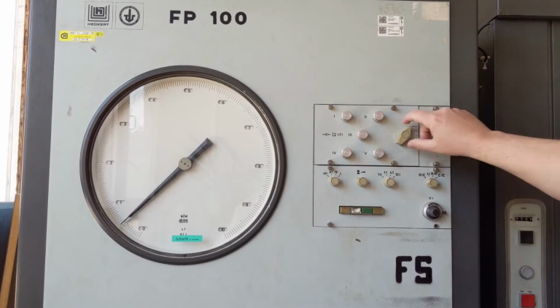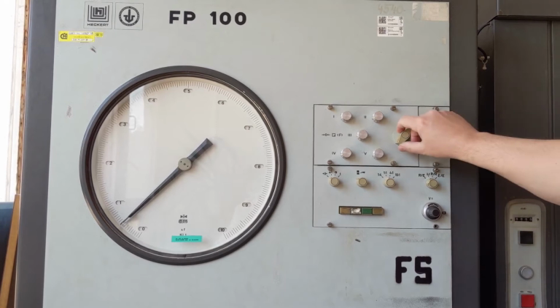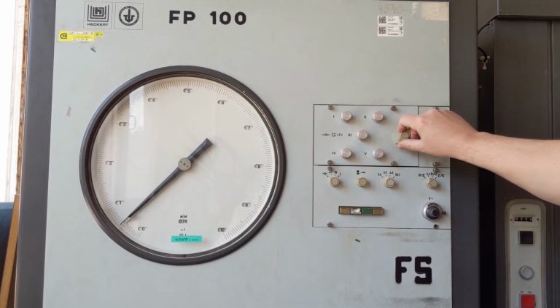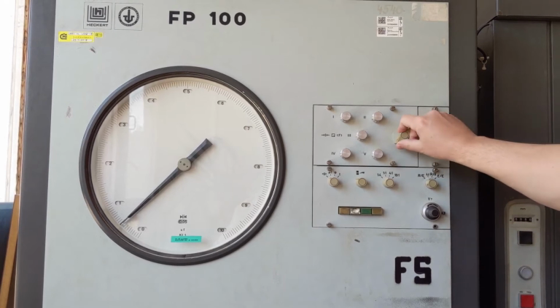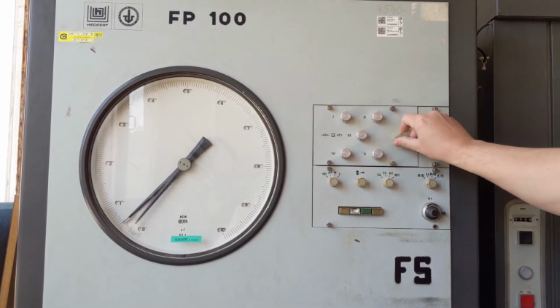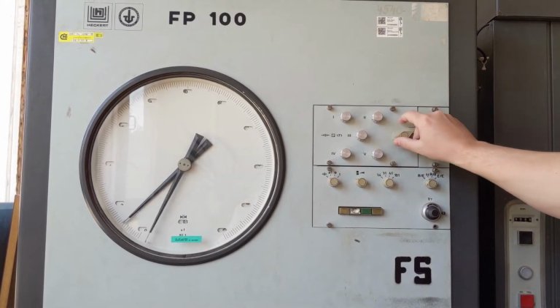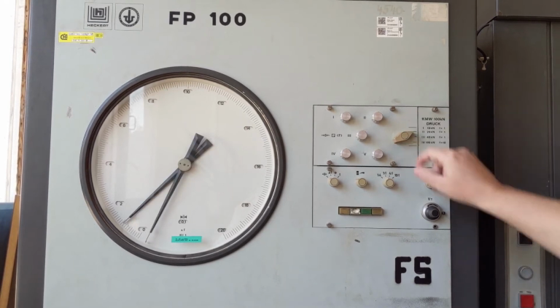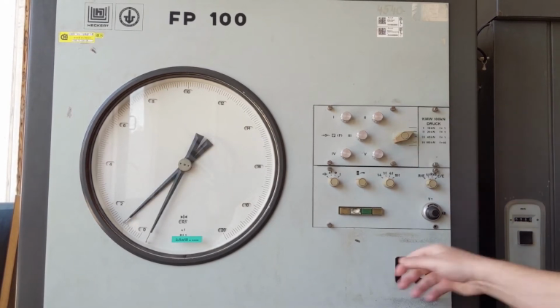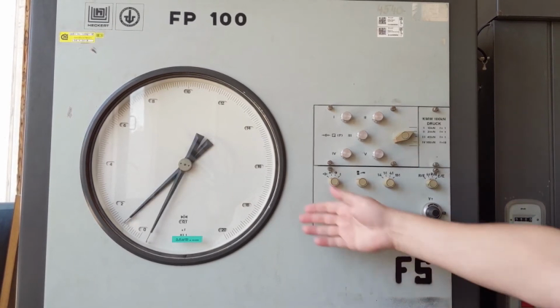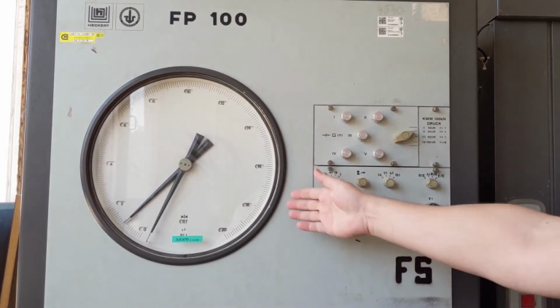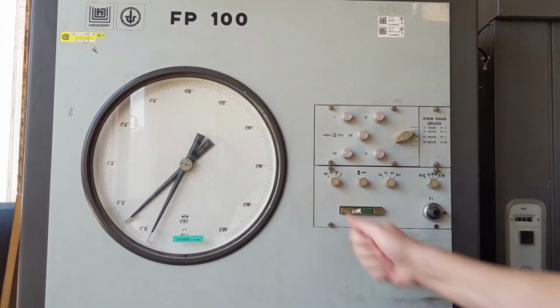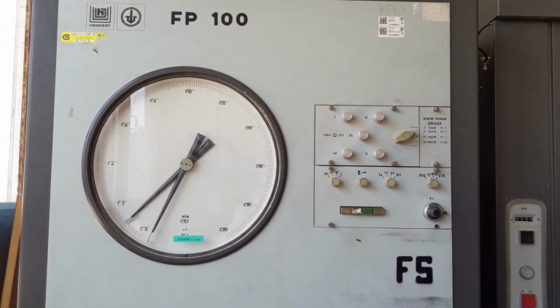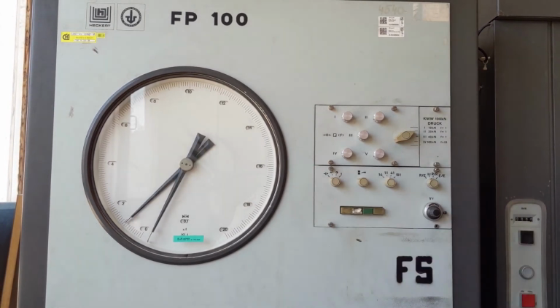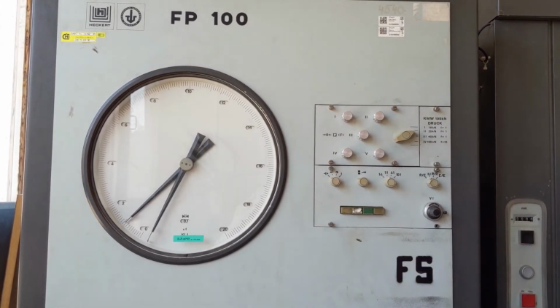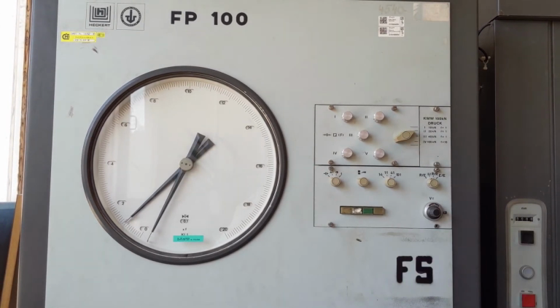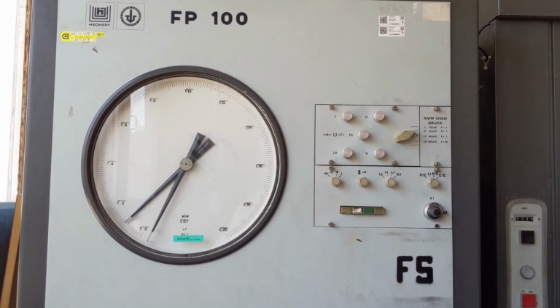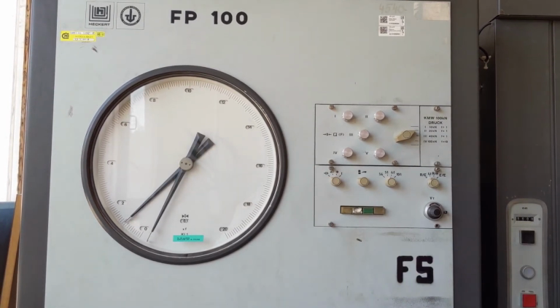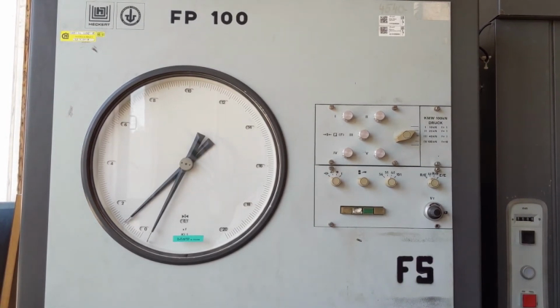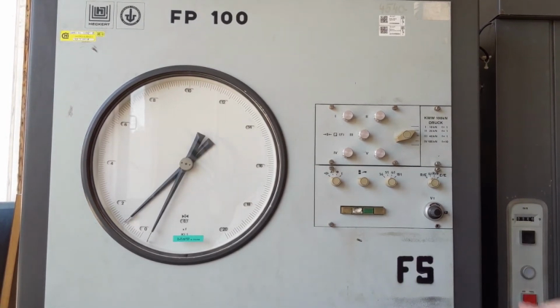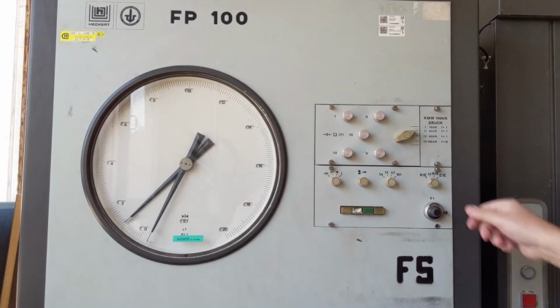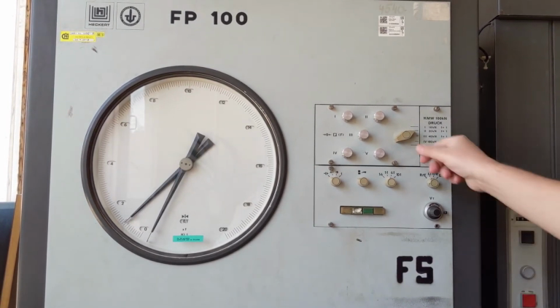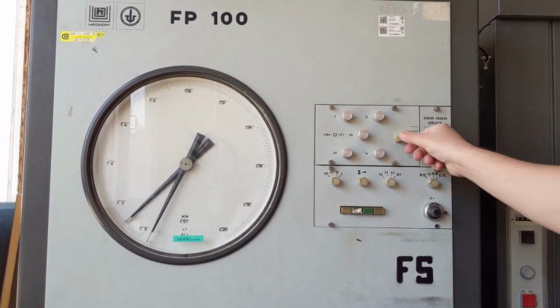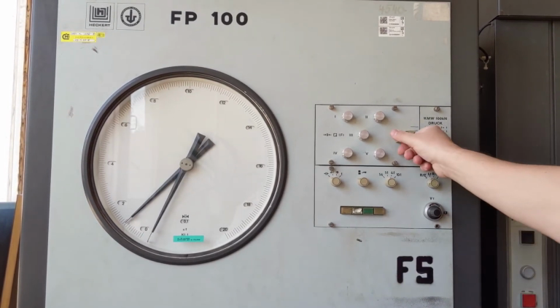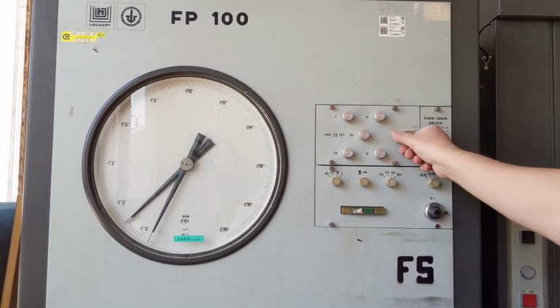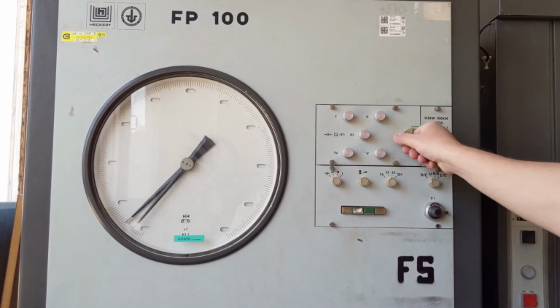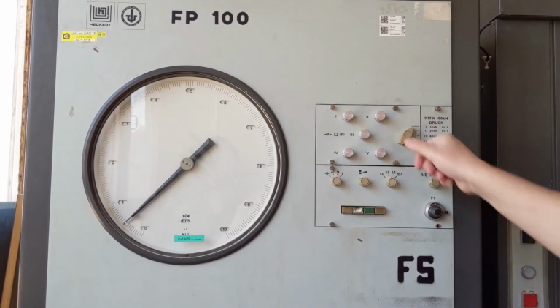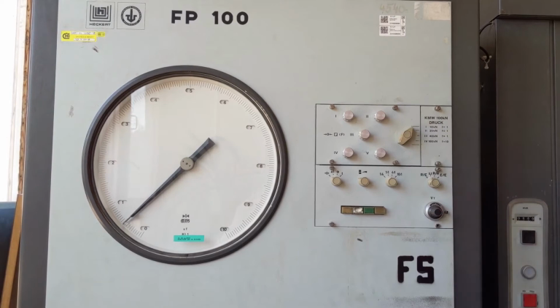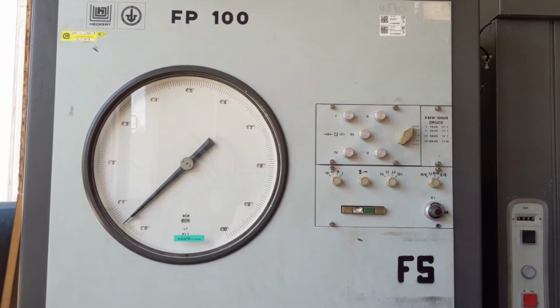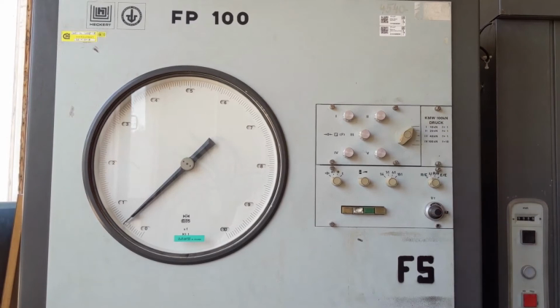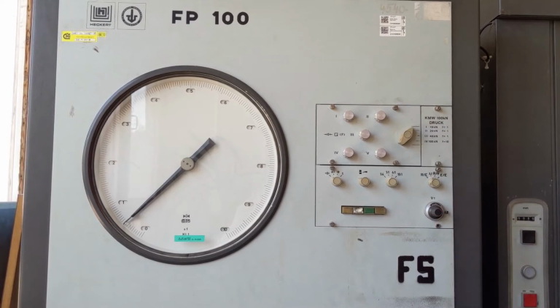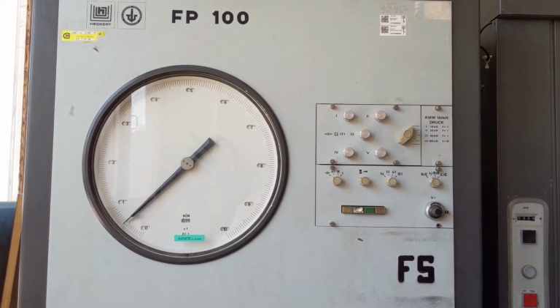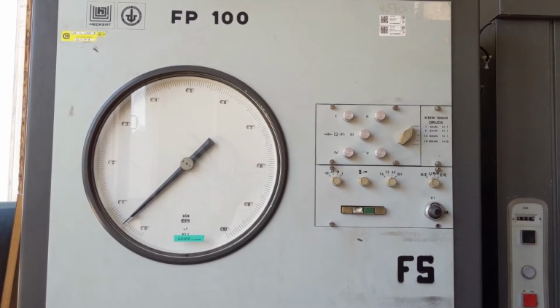The change in position is significant. In our case, we have 10 kN.